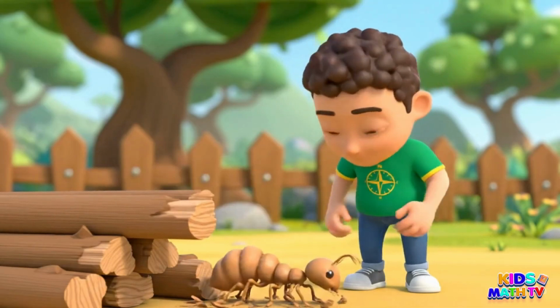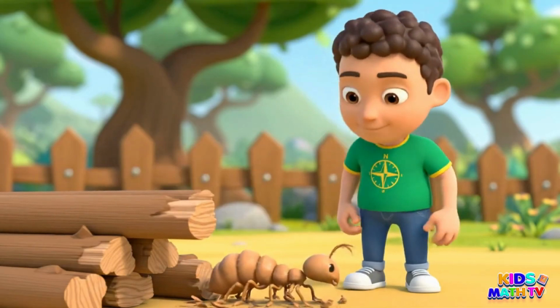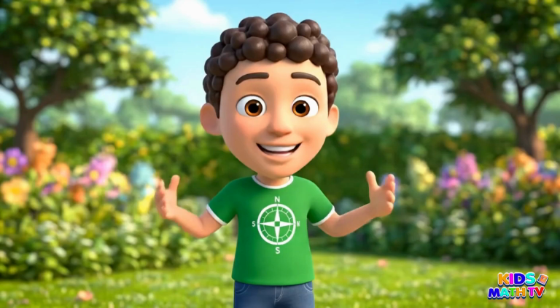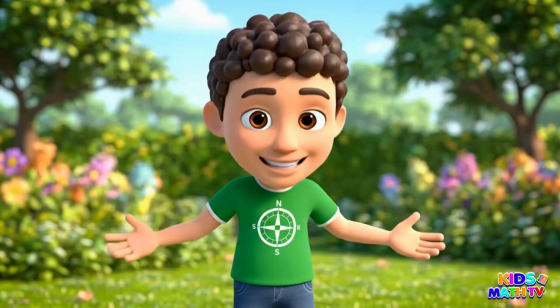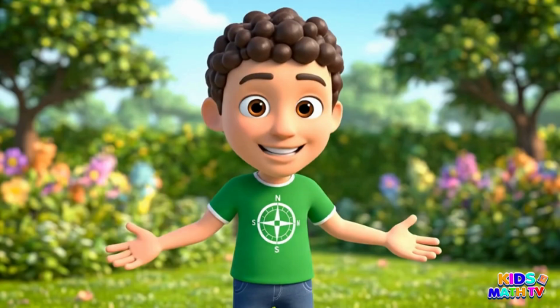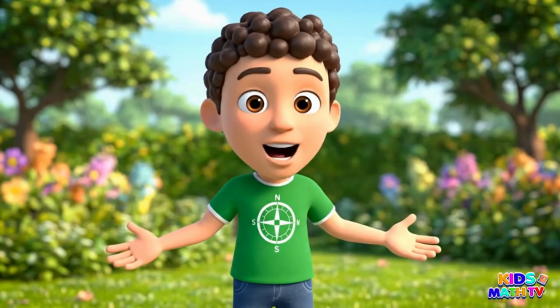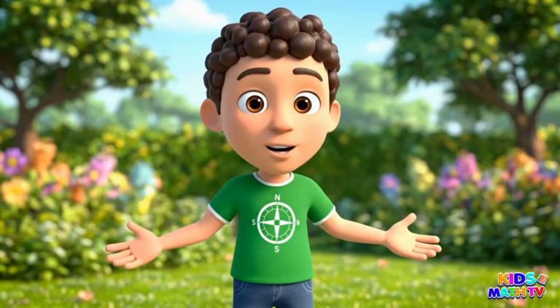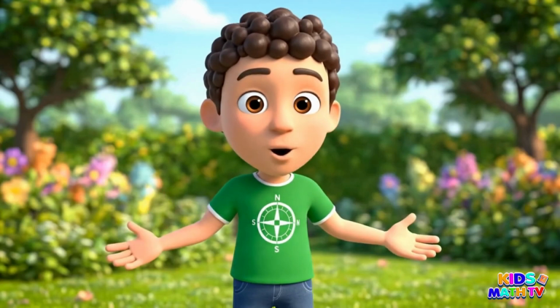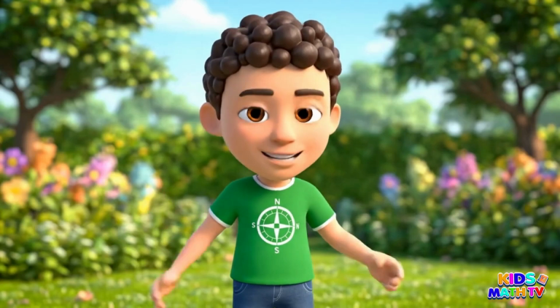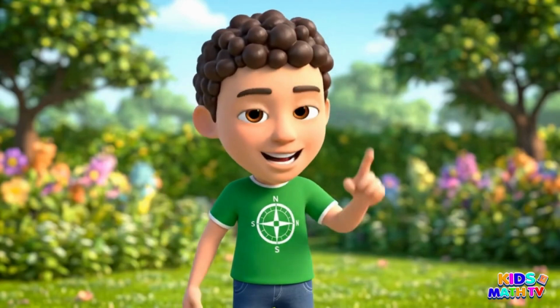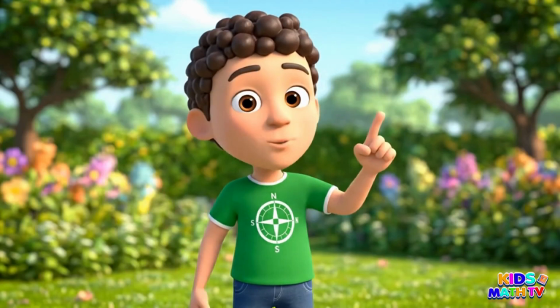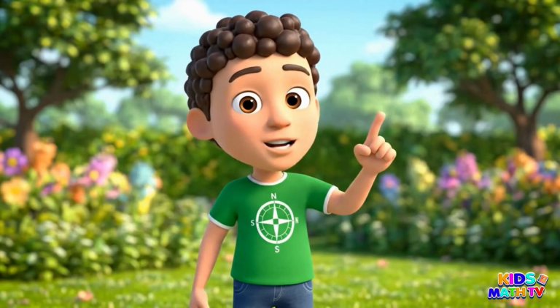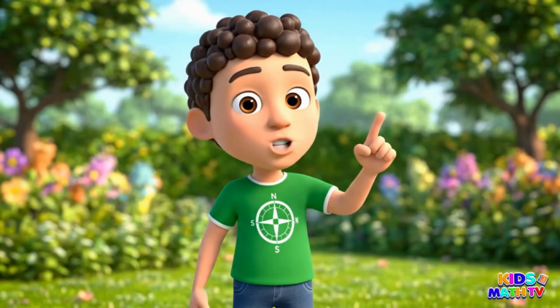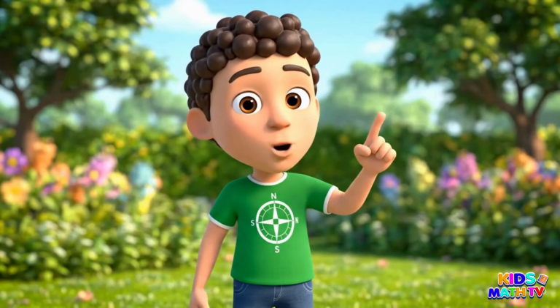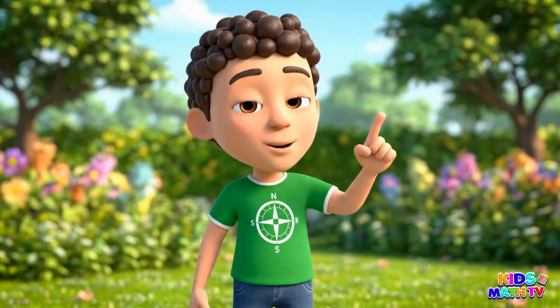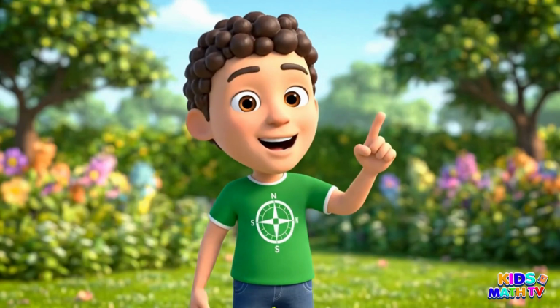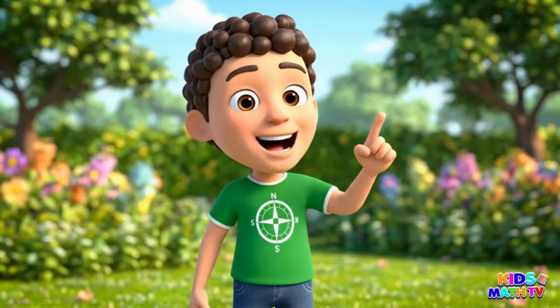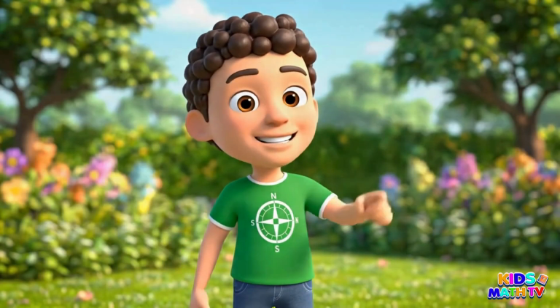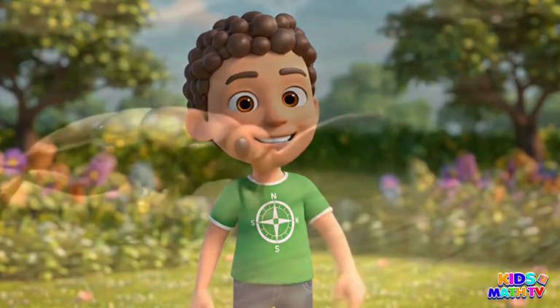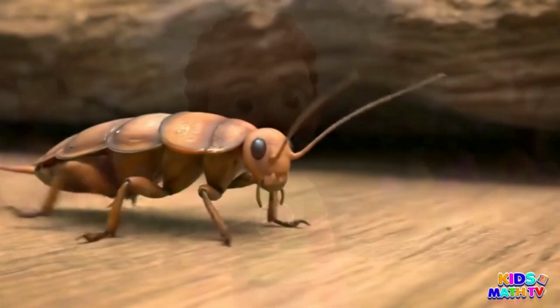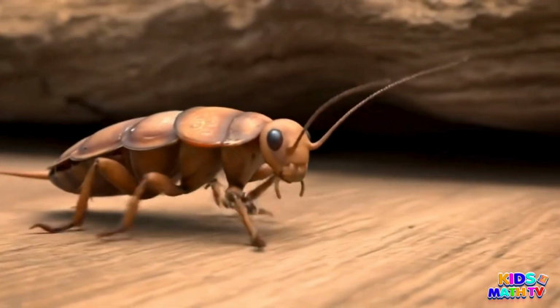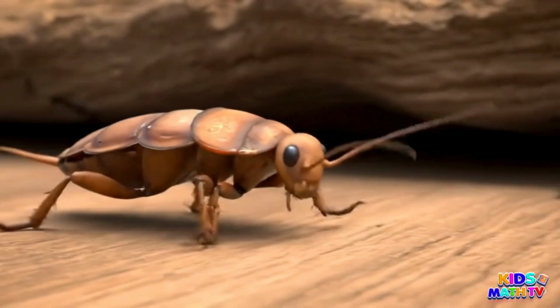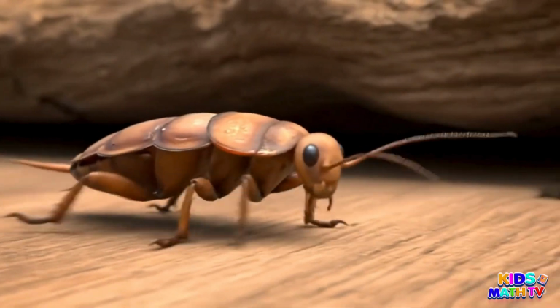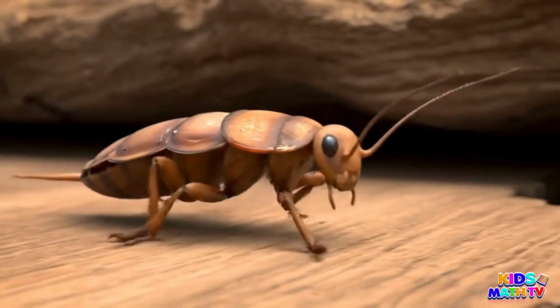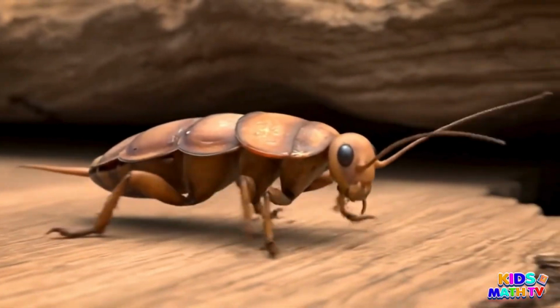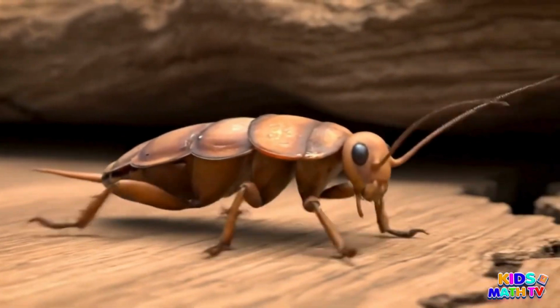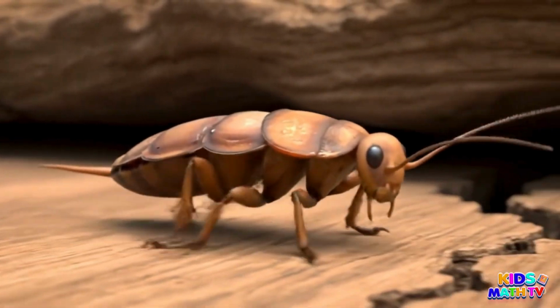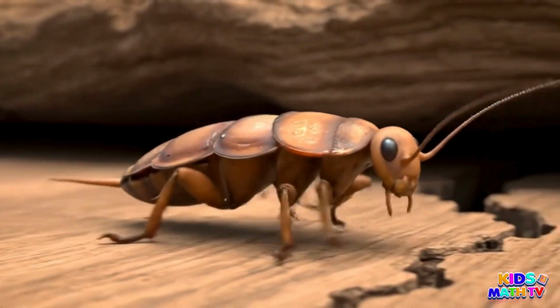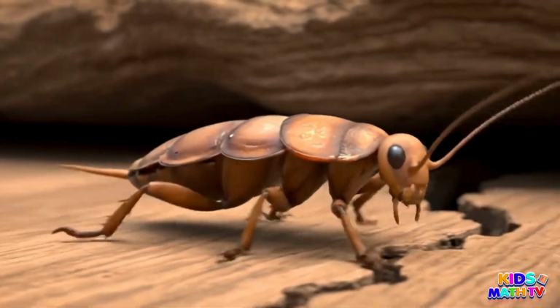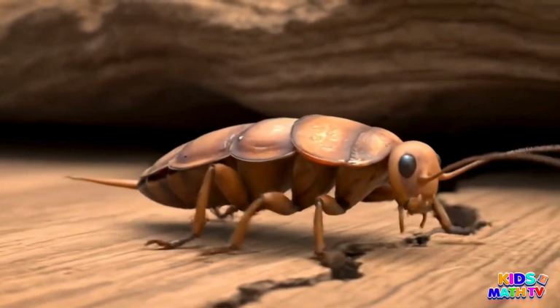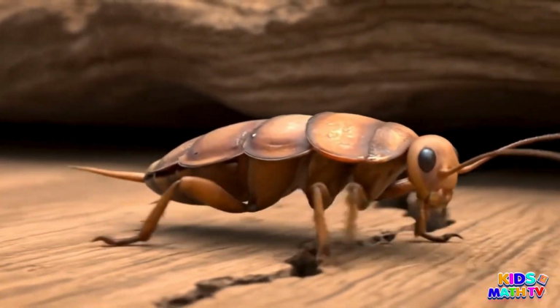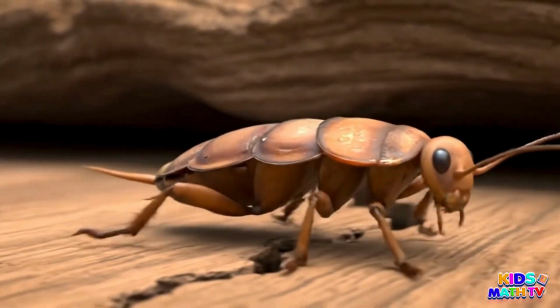This is a cockroach. It runs super fast. They are flat and love to live in cracks.